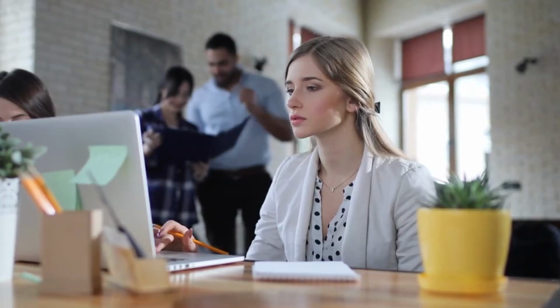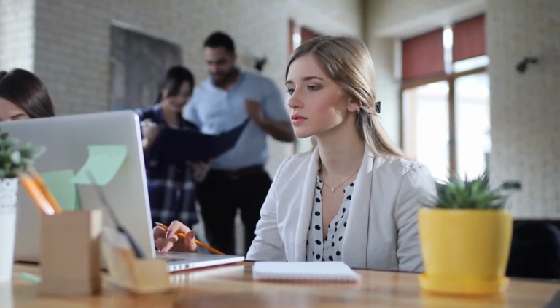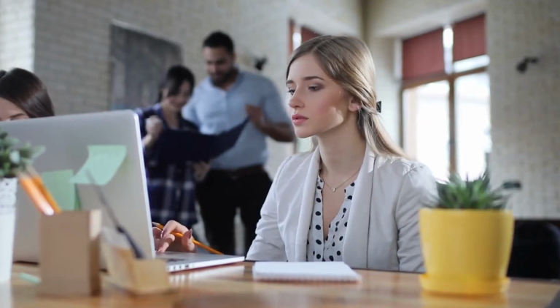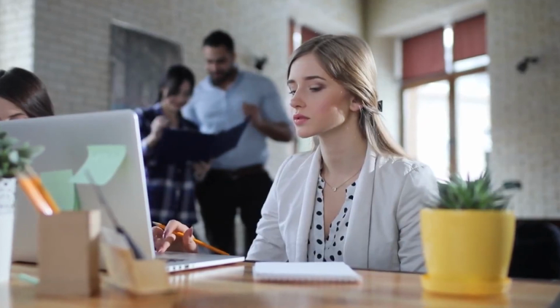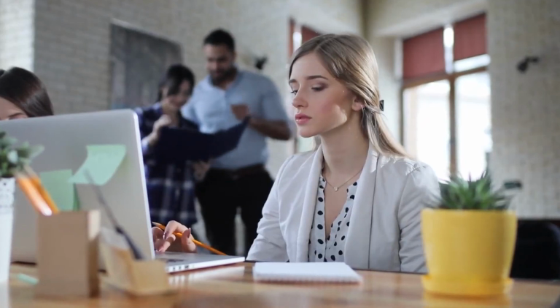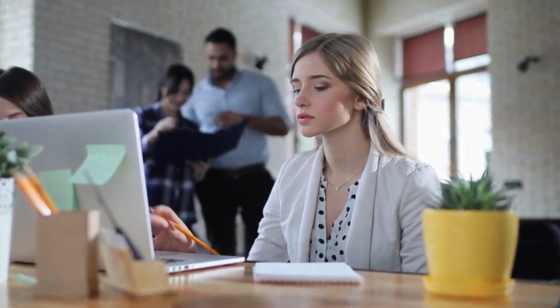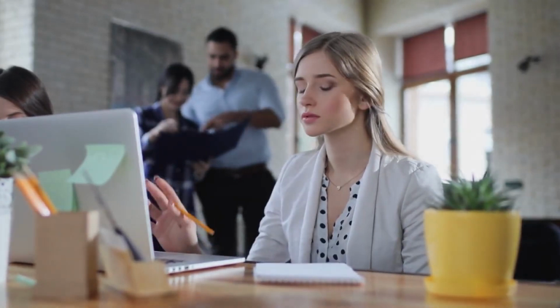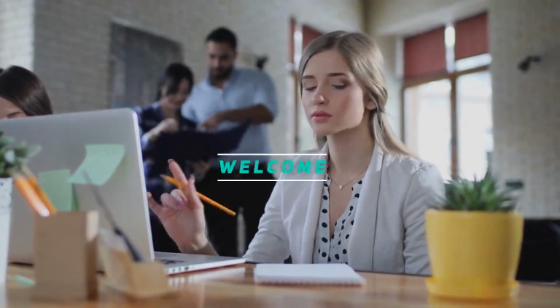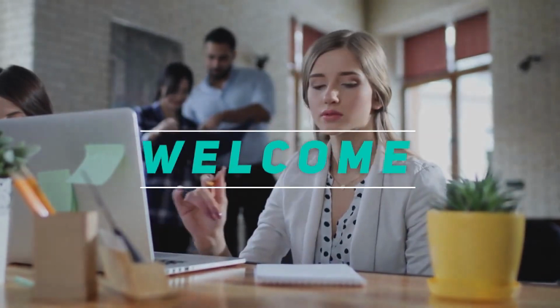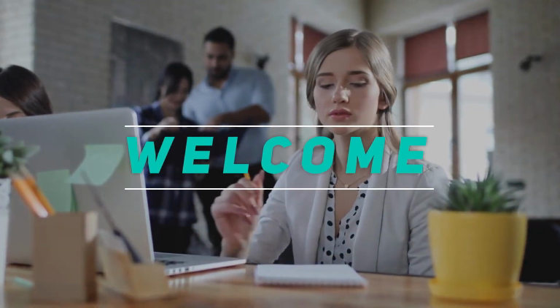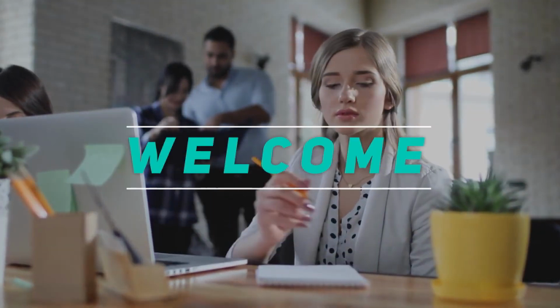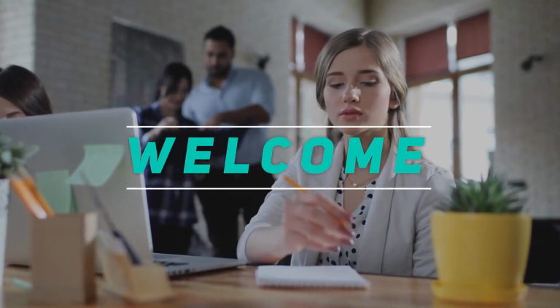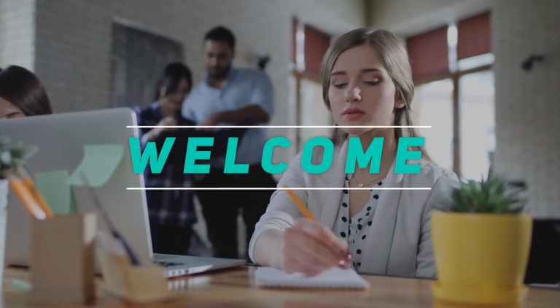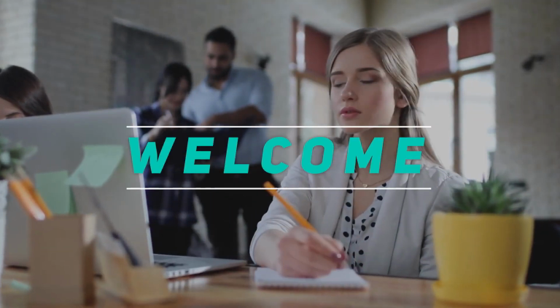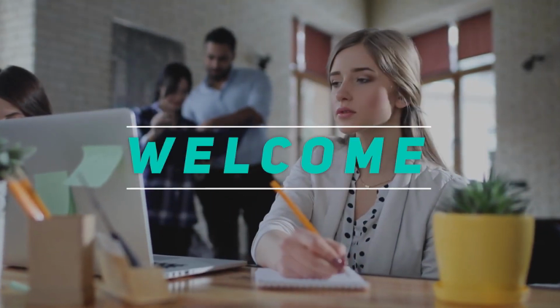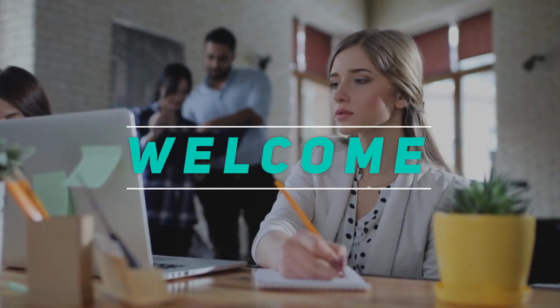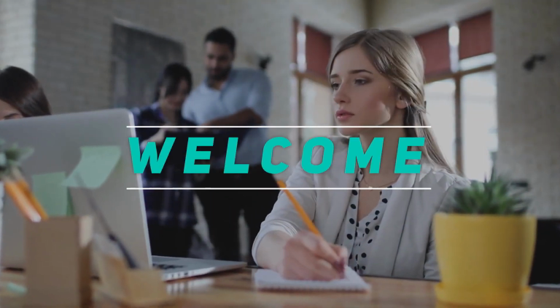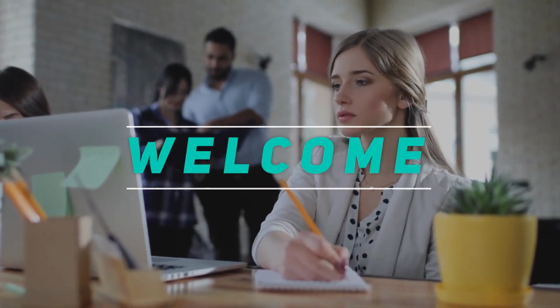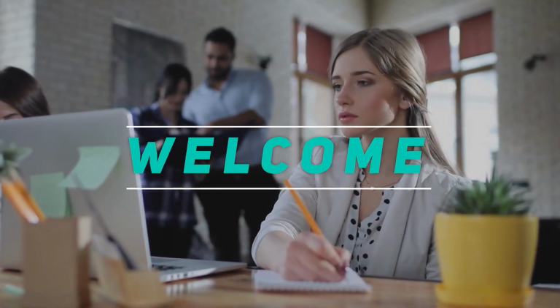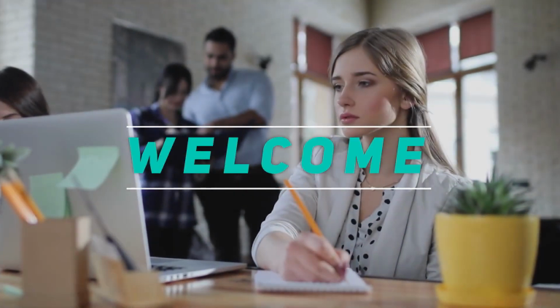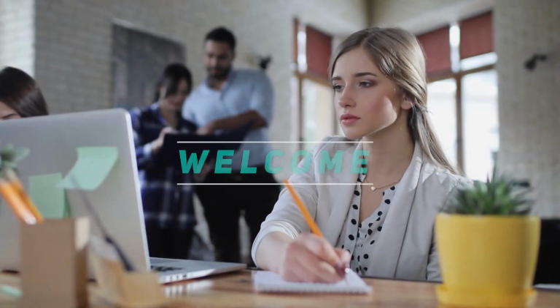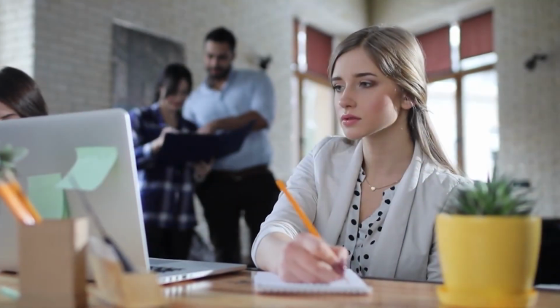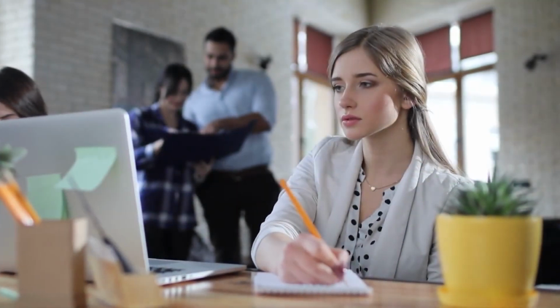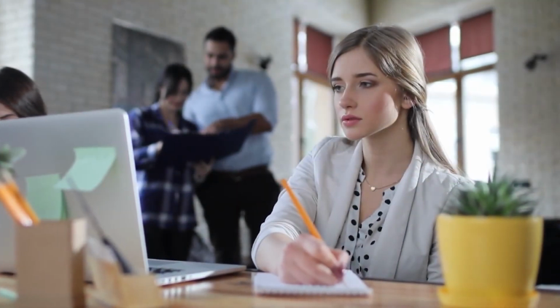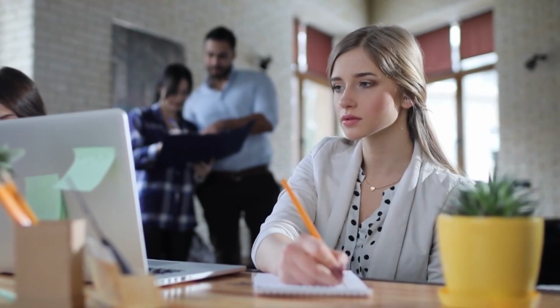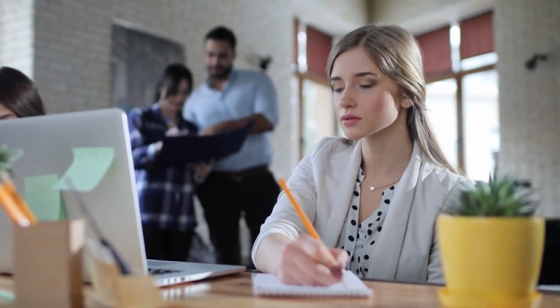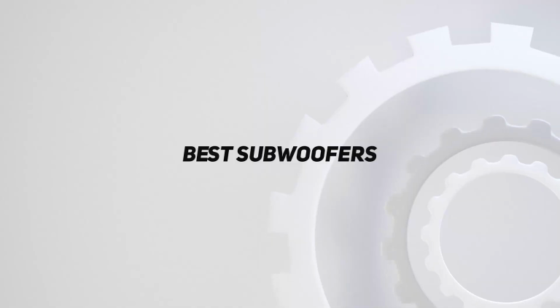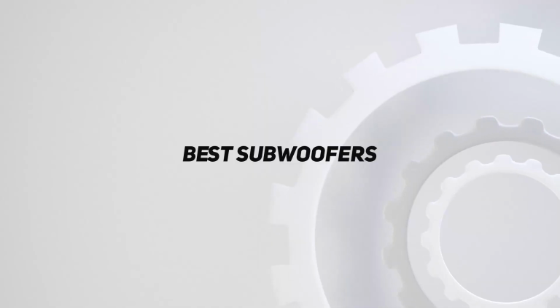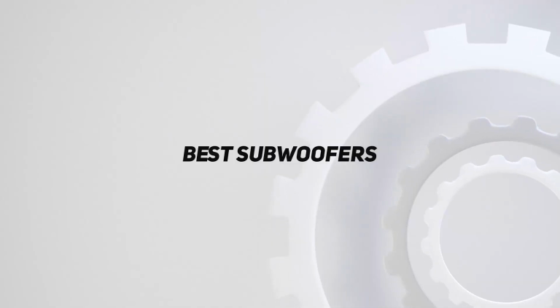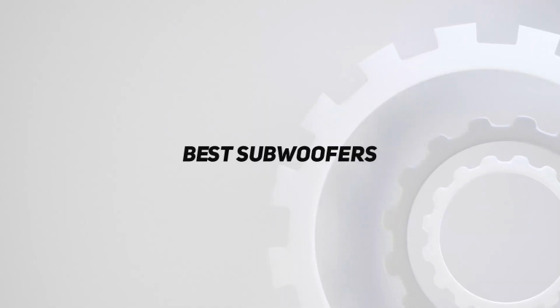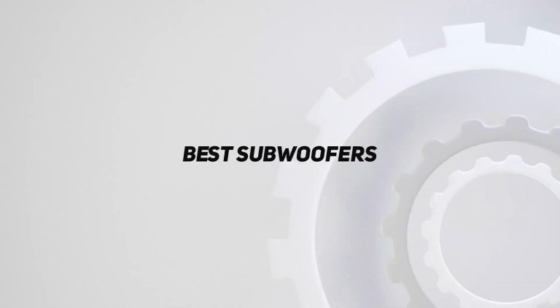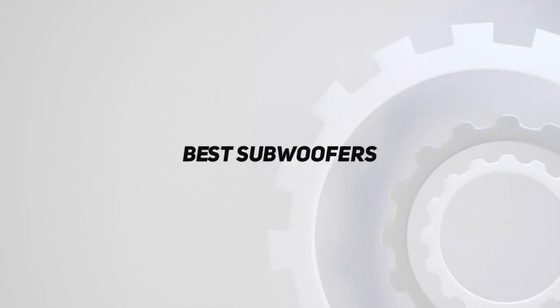Hey, welcome back to my channel. In this video, I'm gonna talk about the top 5 best subwoofers.